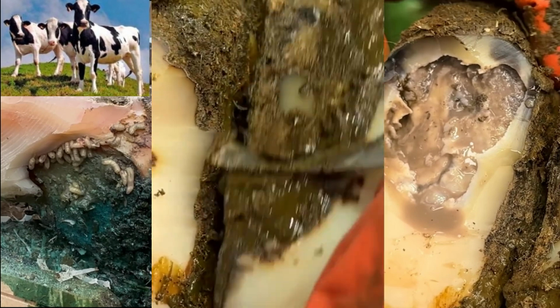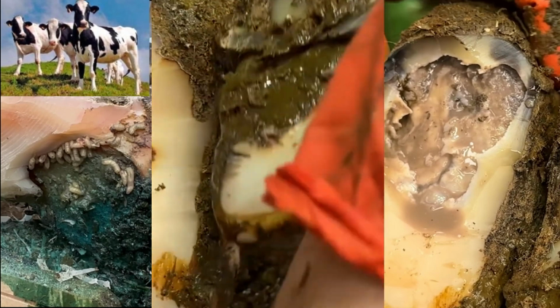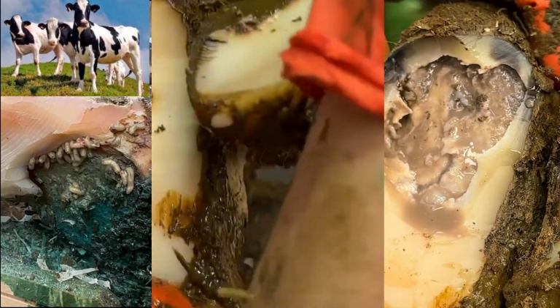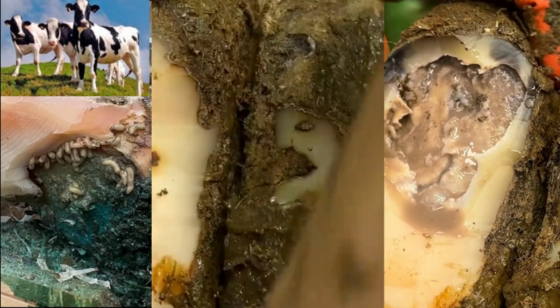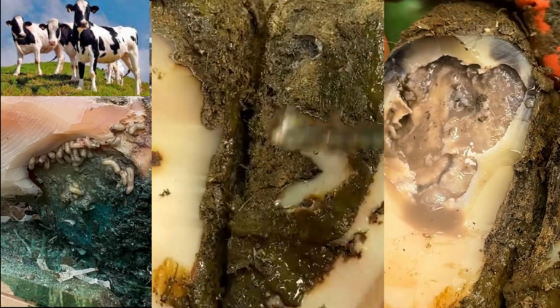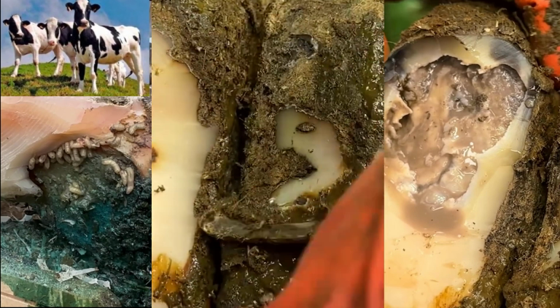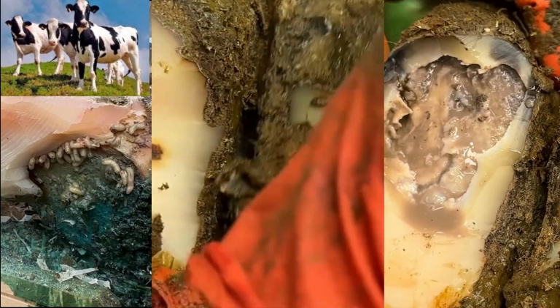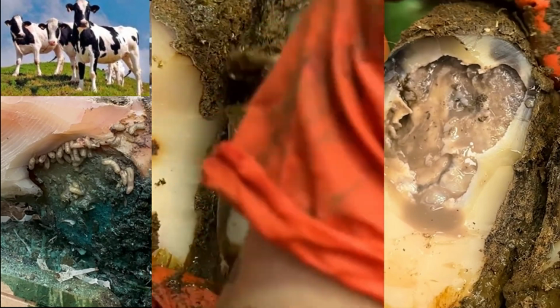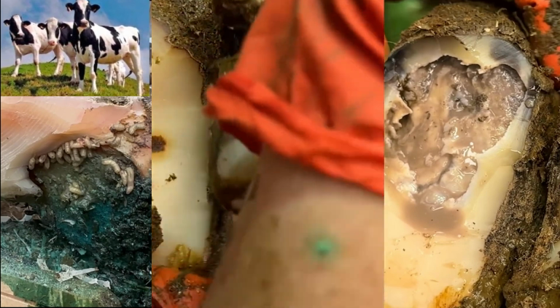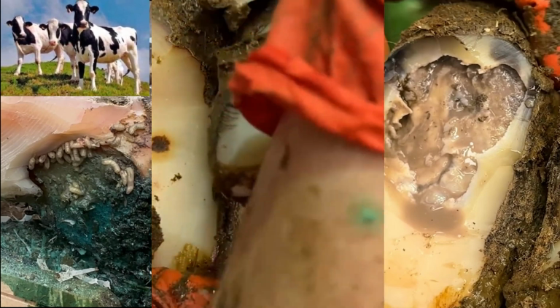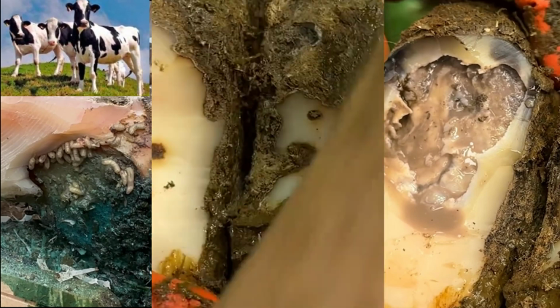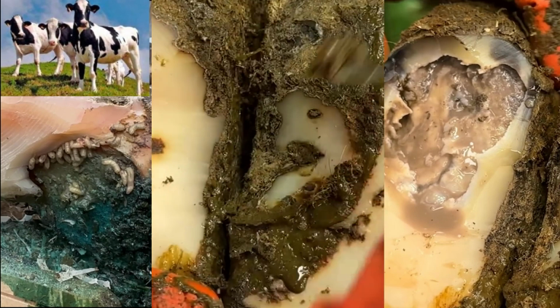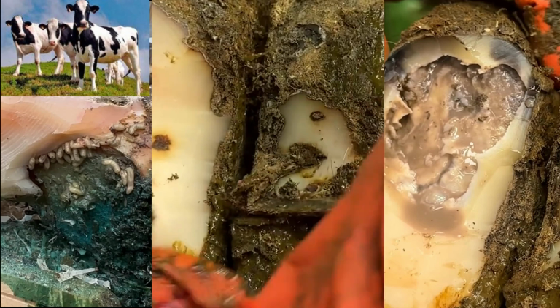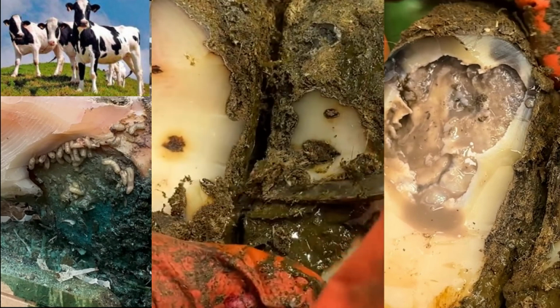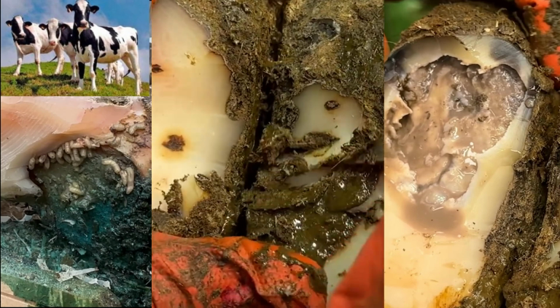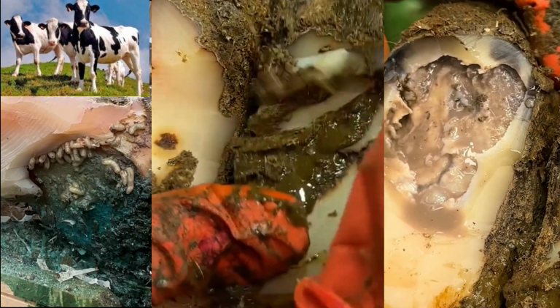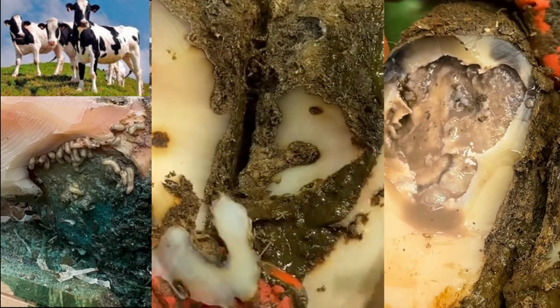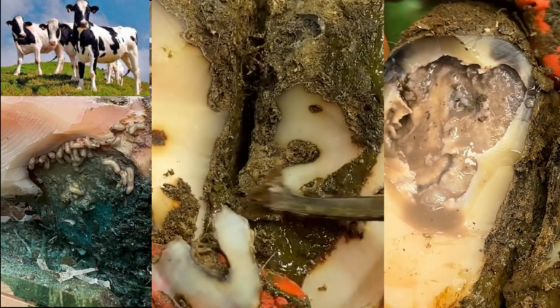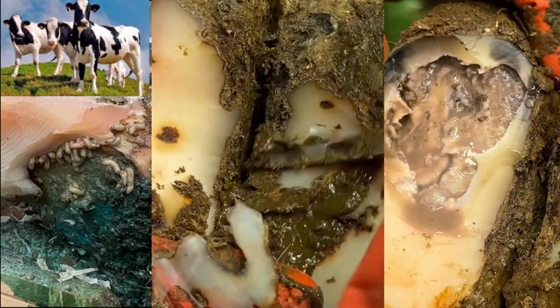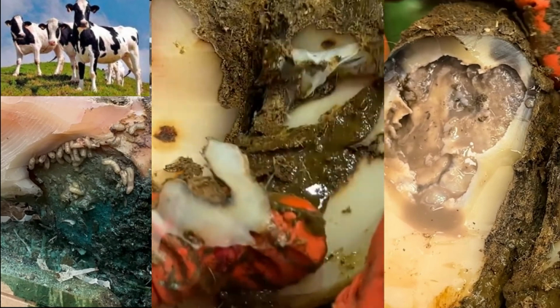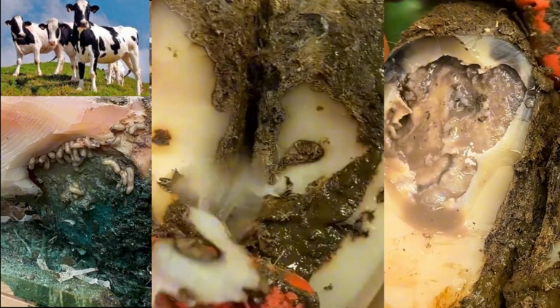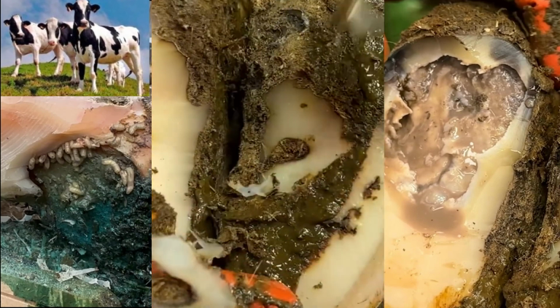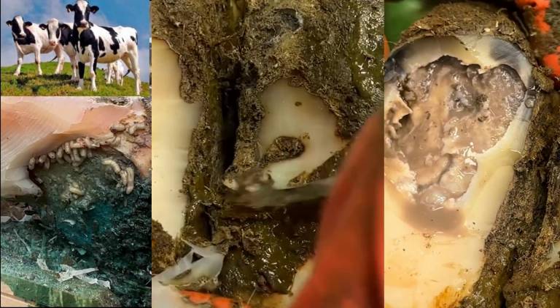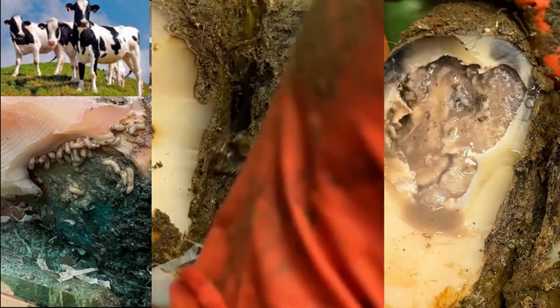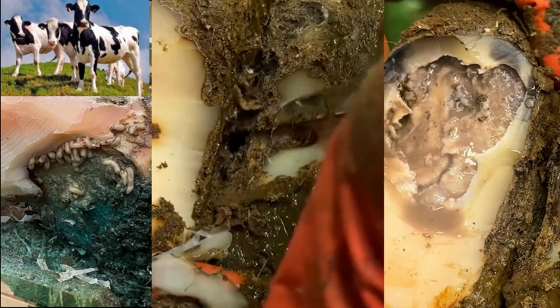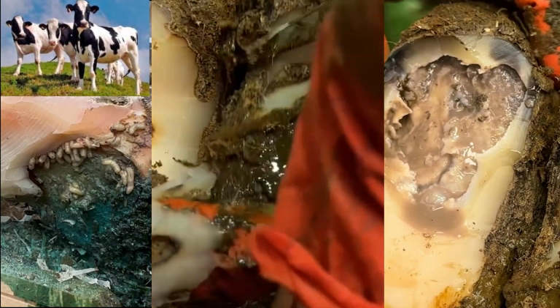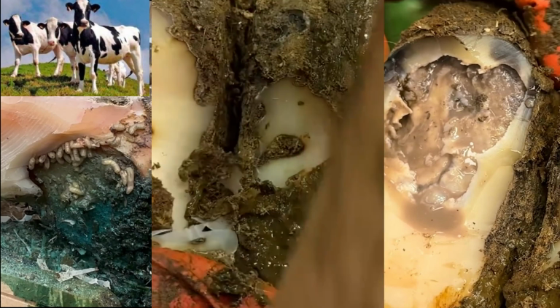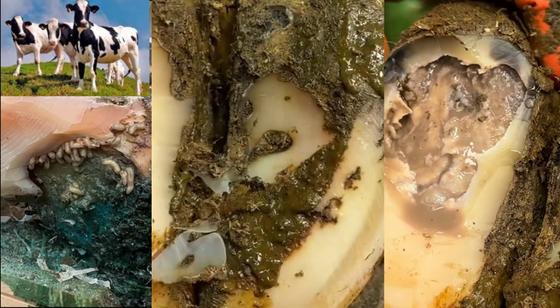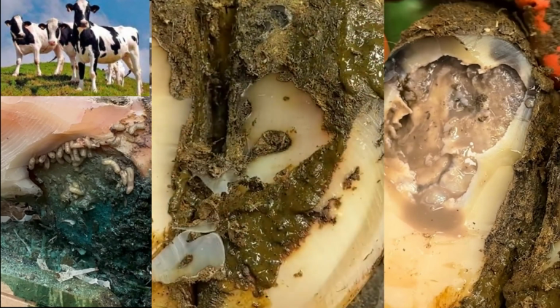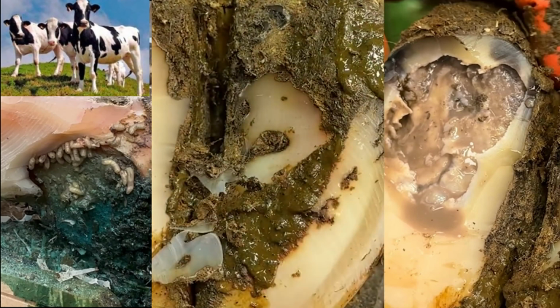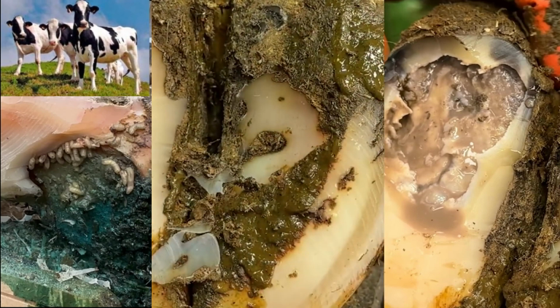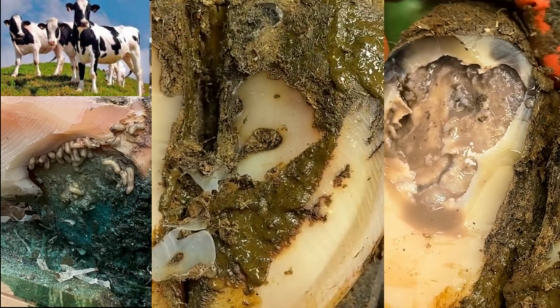Jeez, that is absolutely rock solid. From her foot being up off the ground, most likely.